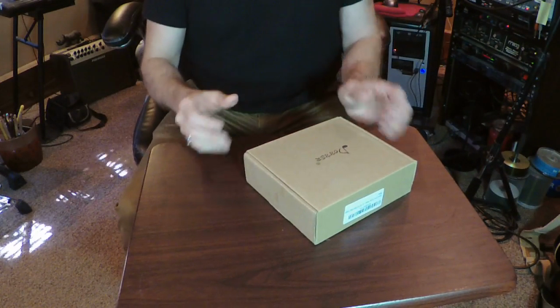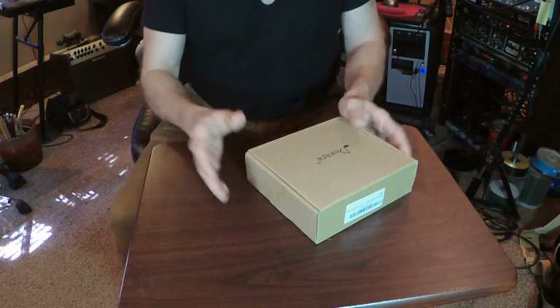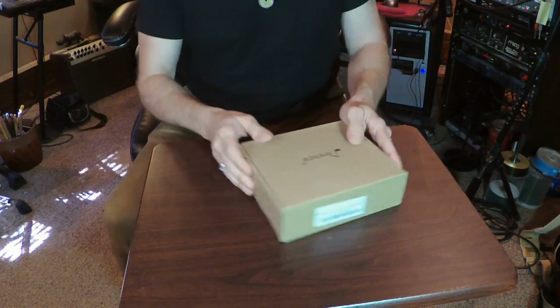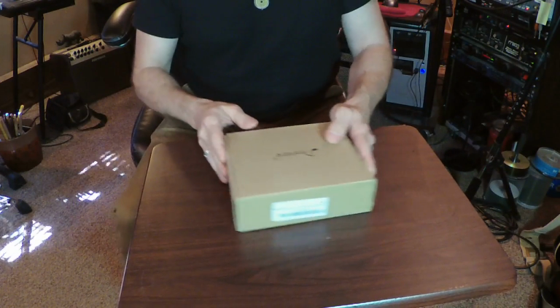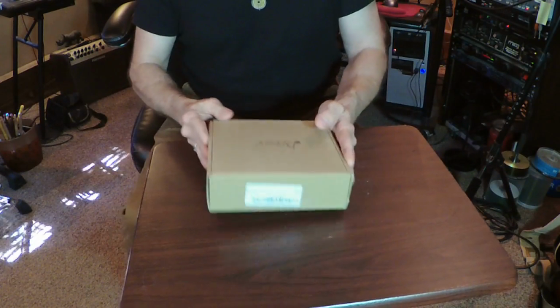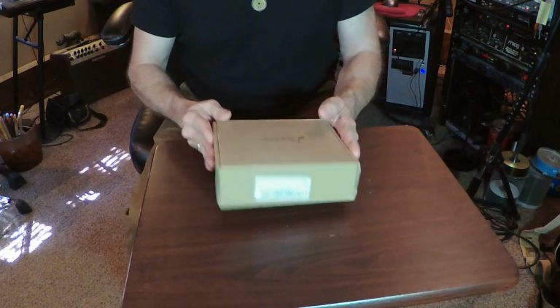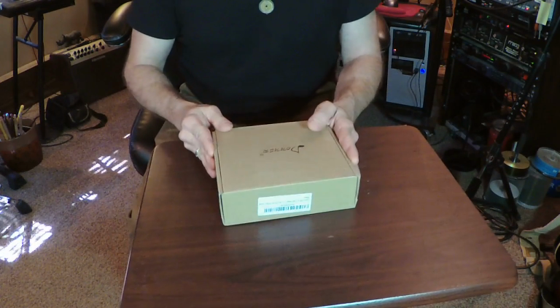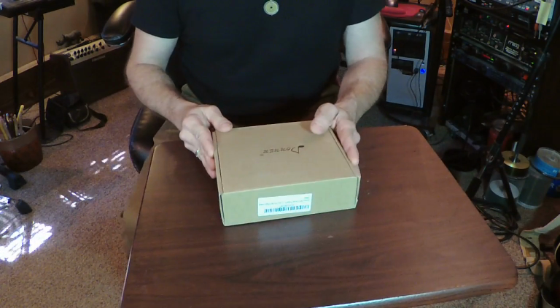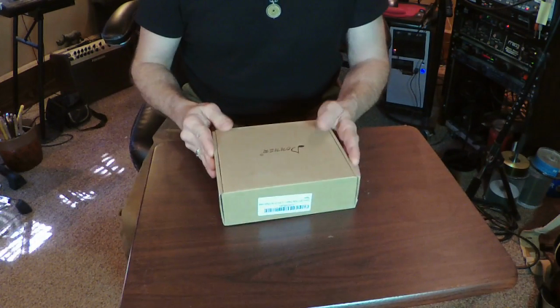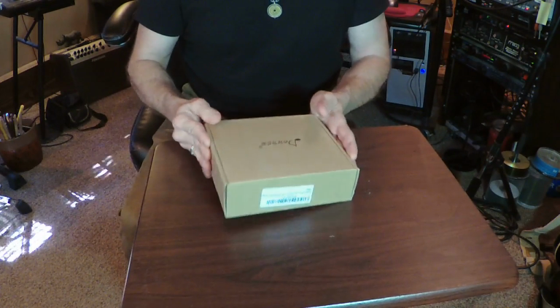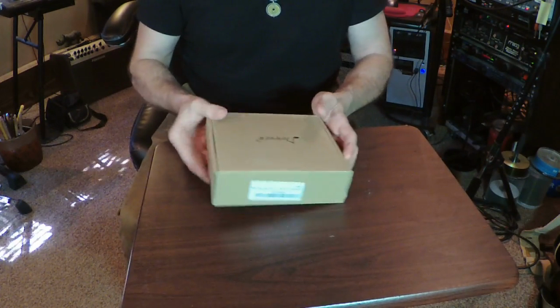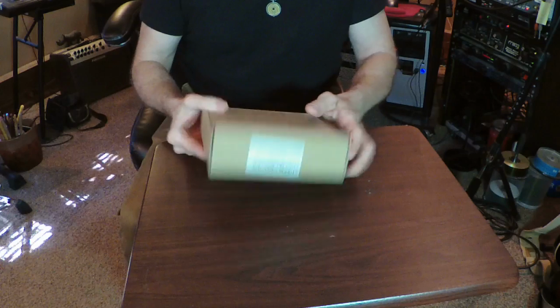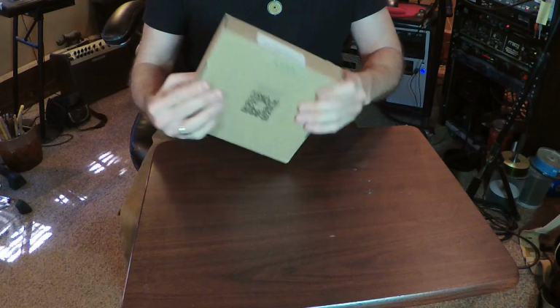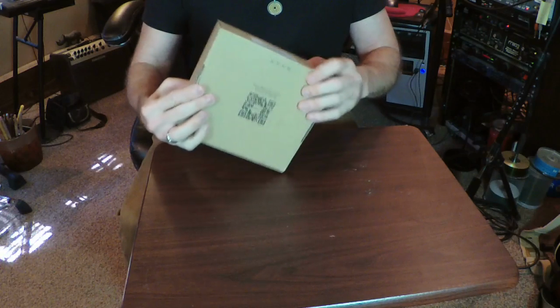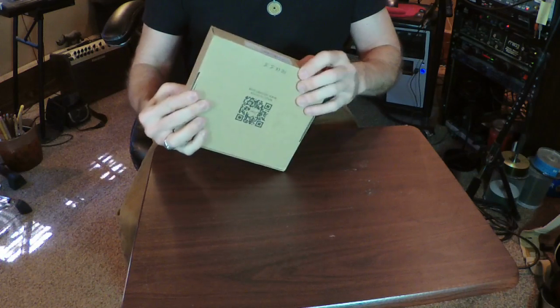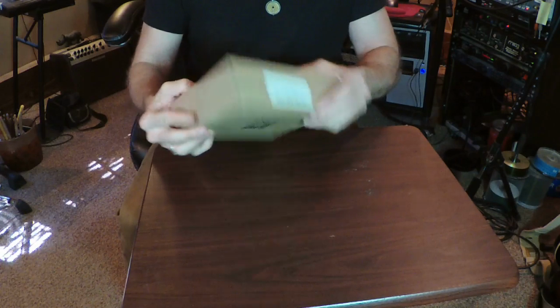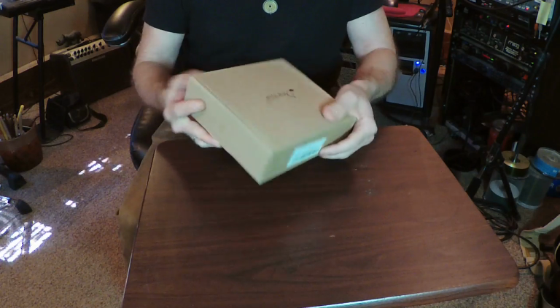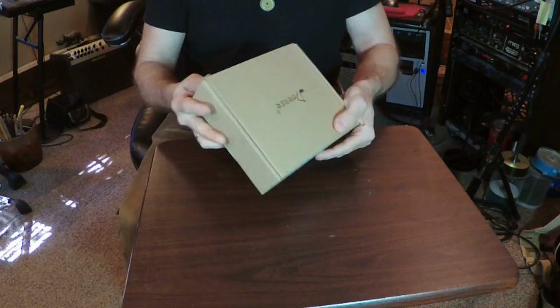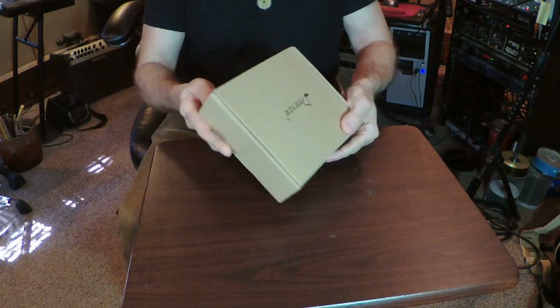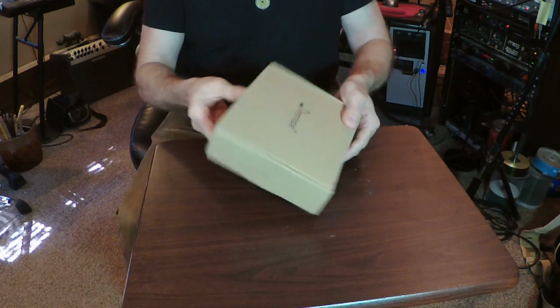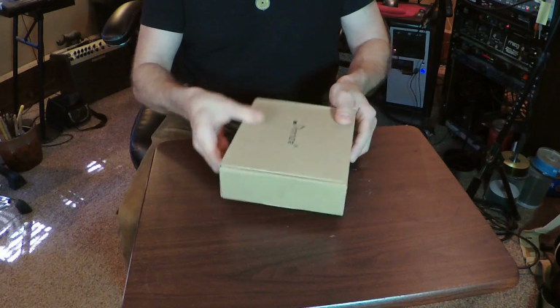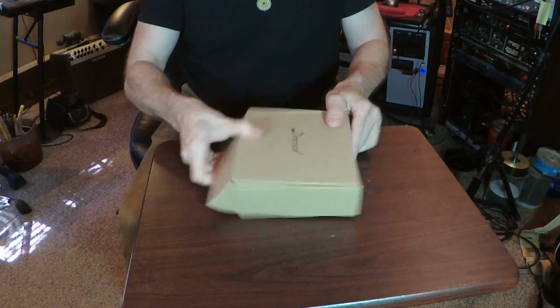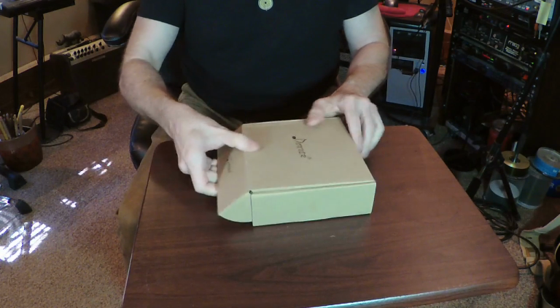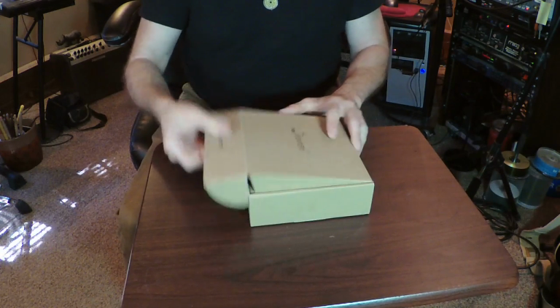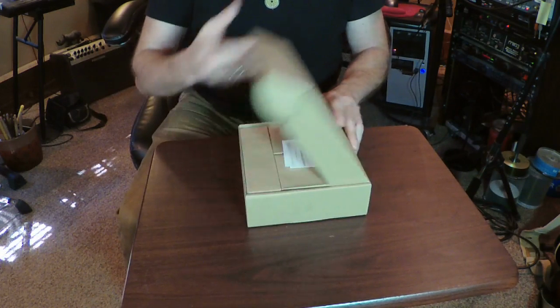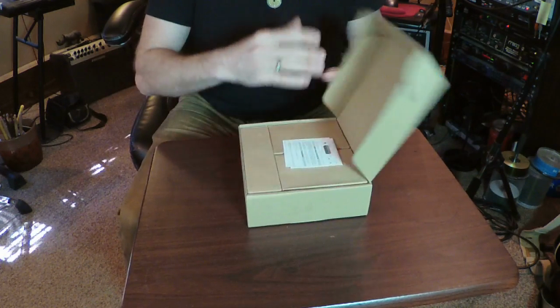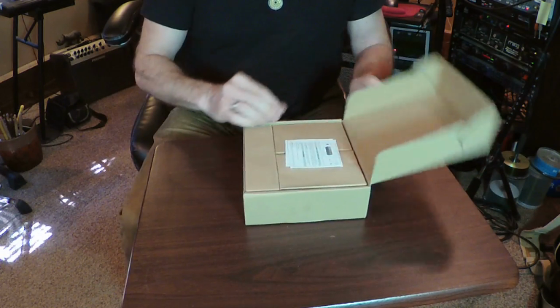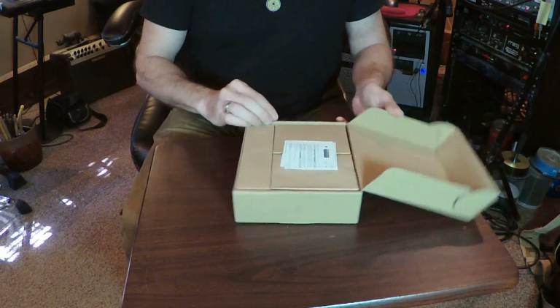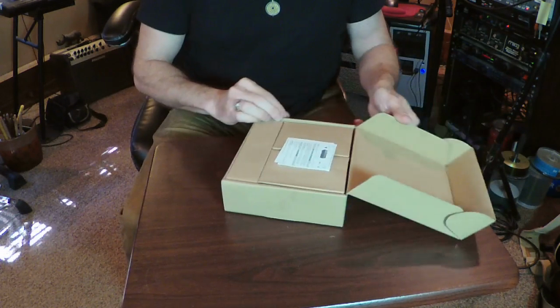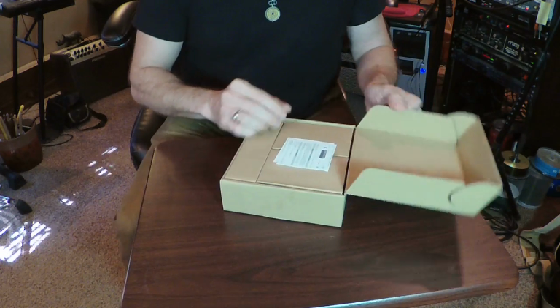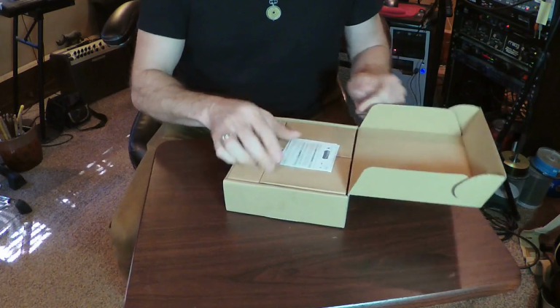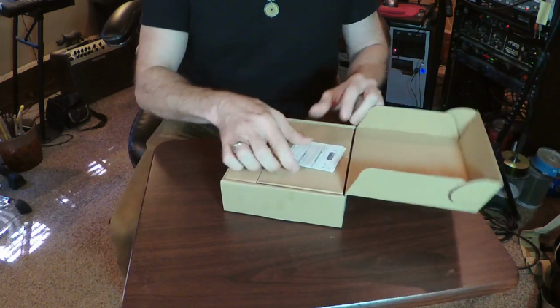Take one. Okay, we're gonna open up the Donner power supply. Here's the unwrapping of it.